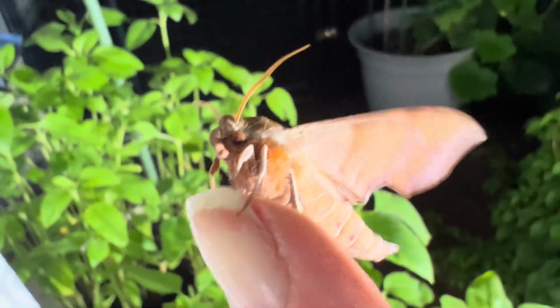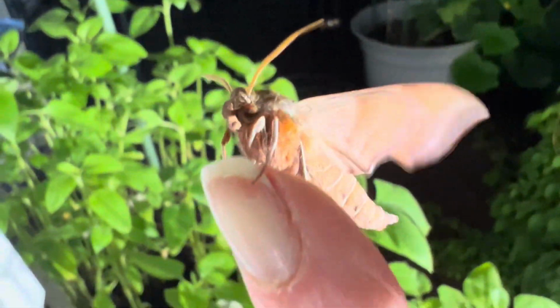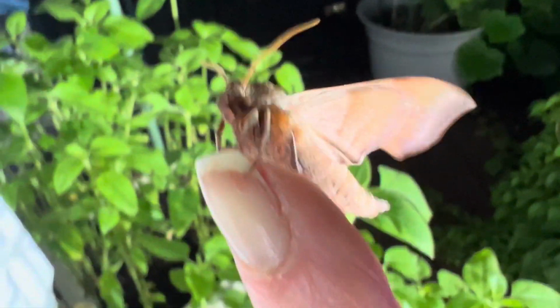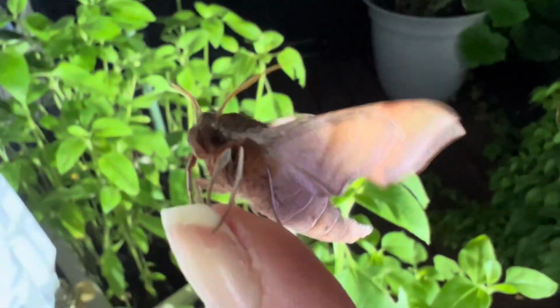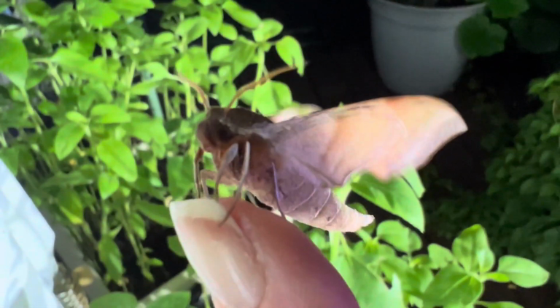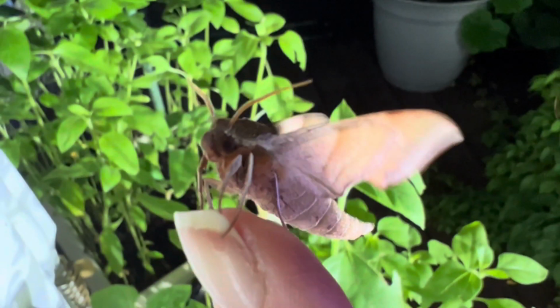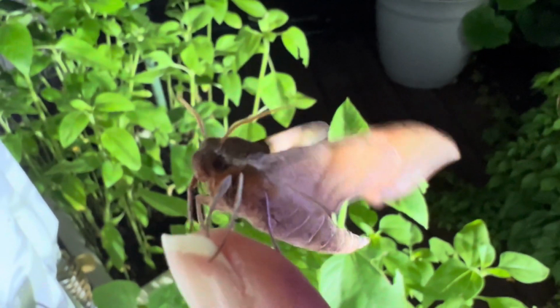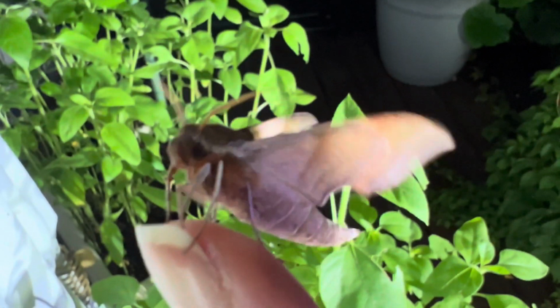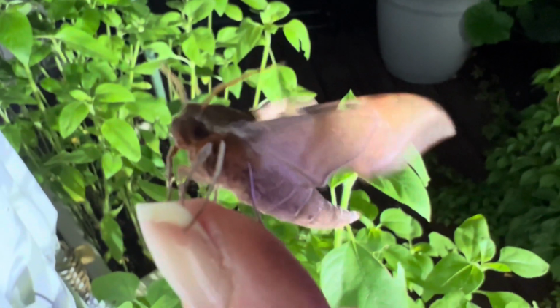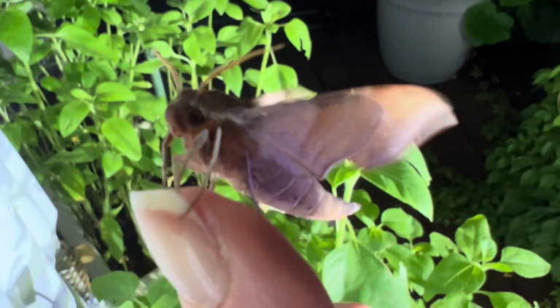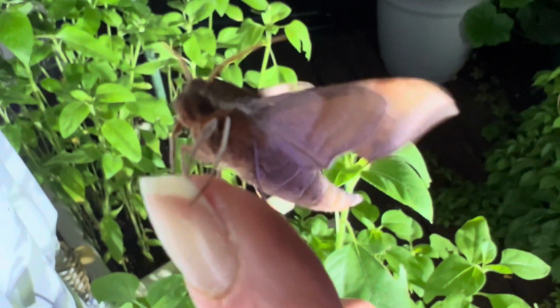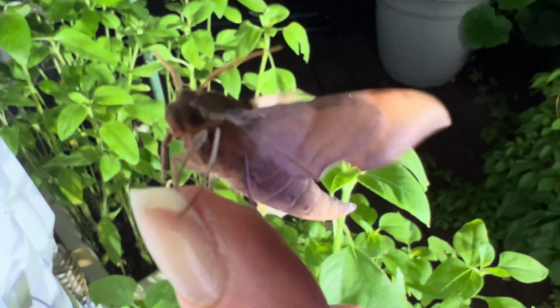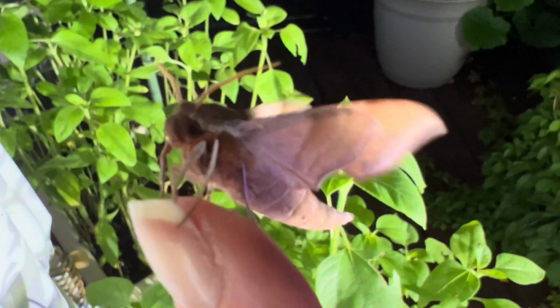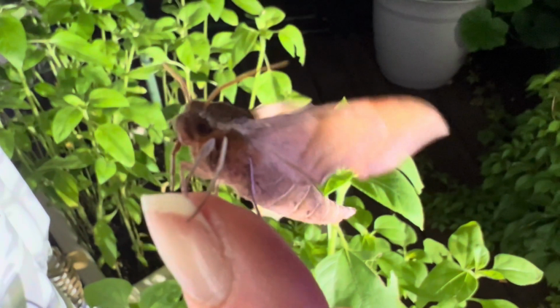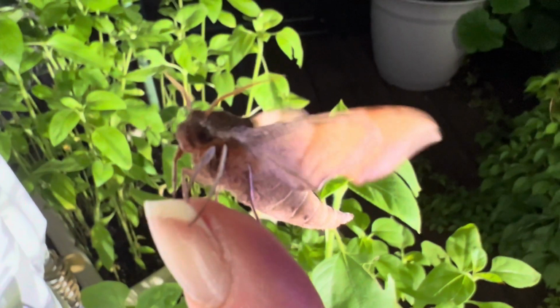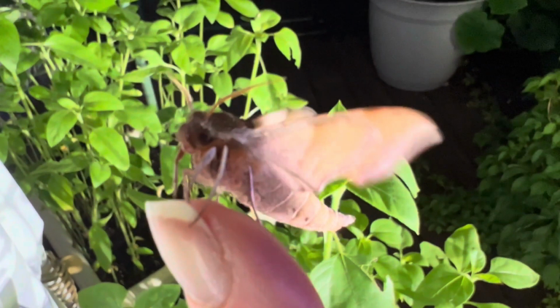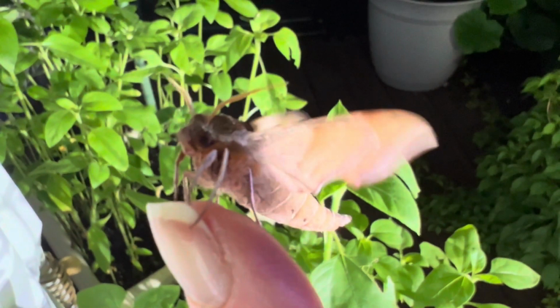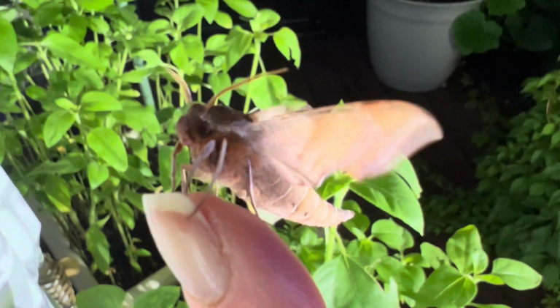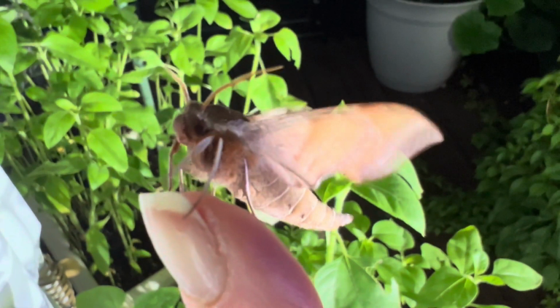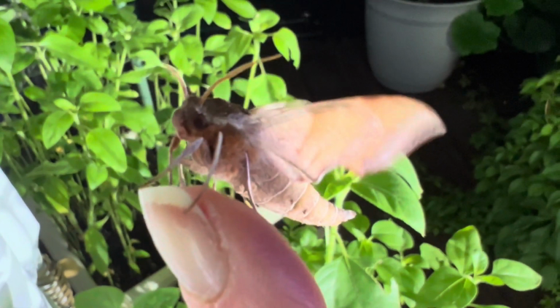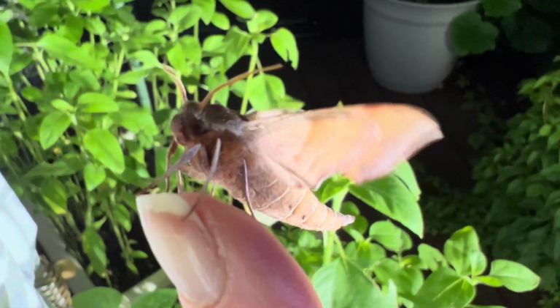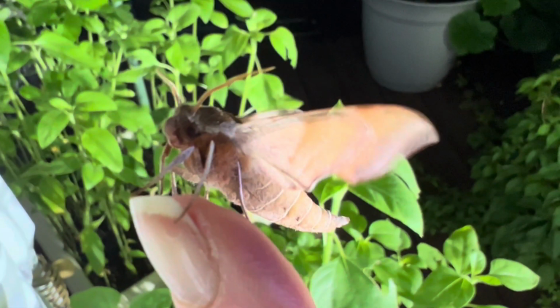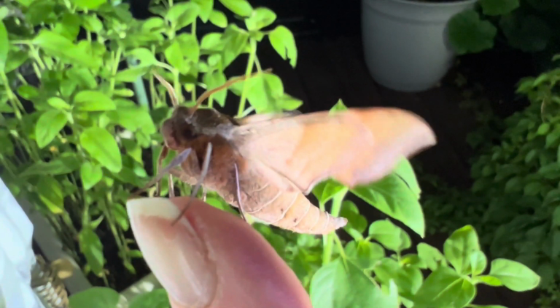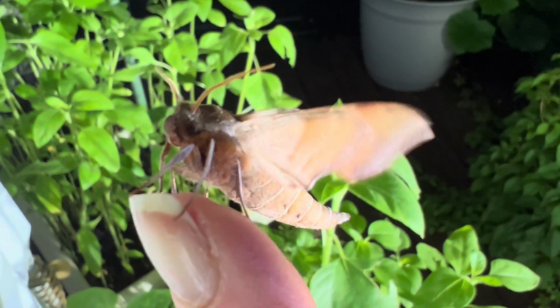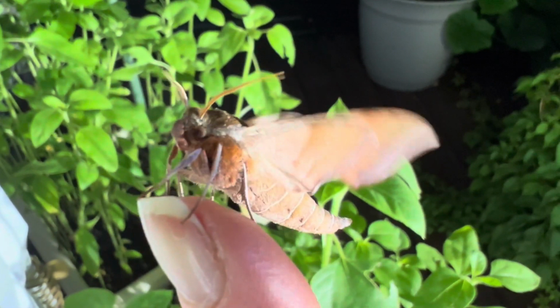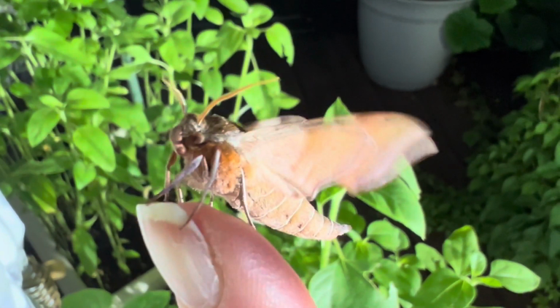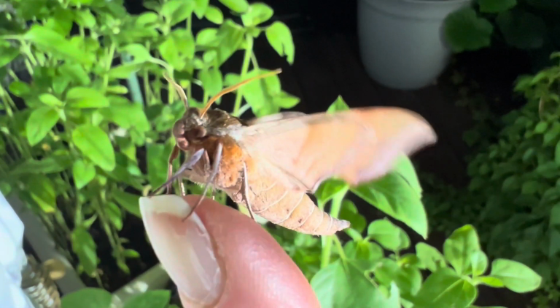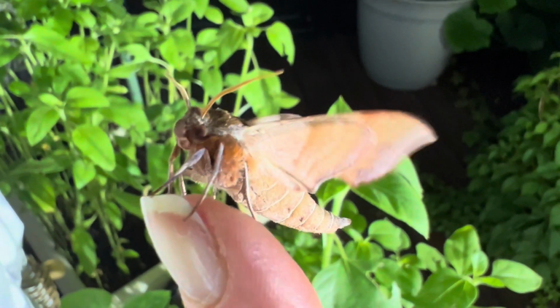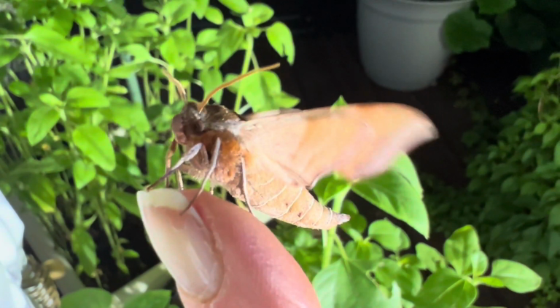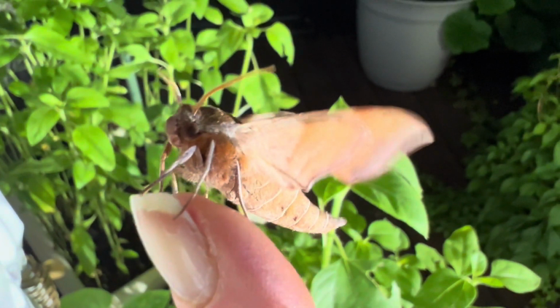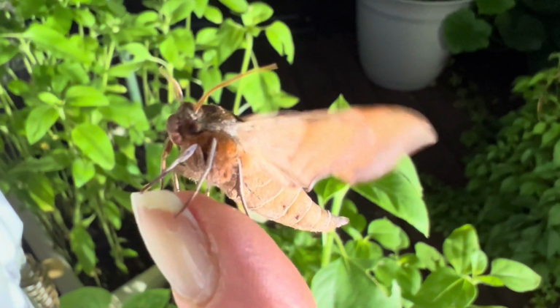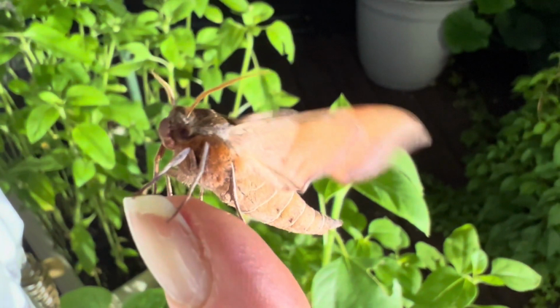Colored with shades of caramel, cinnamon, and cream, this moth easily camouflages with trees and vegetation, appearing like dappled sunlight.